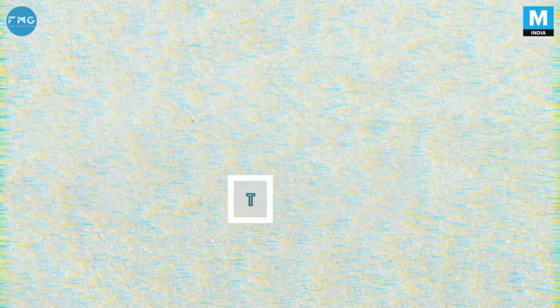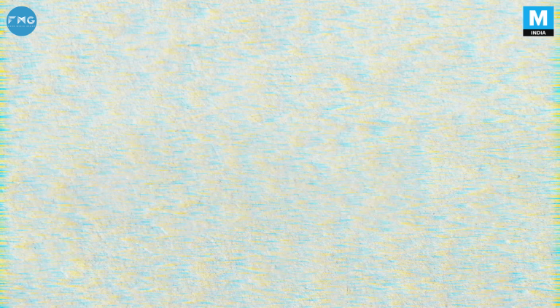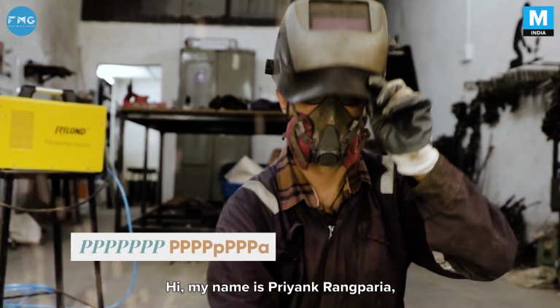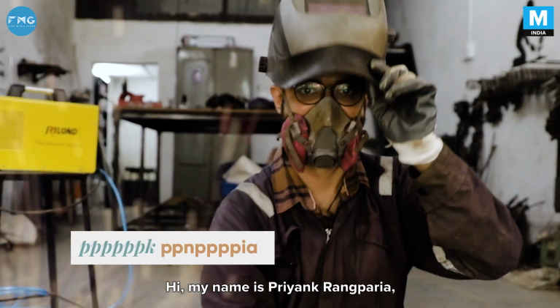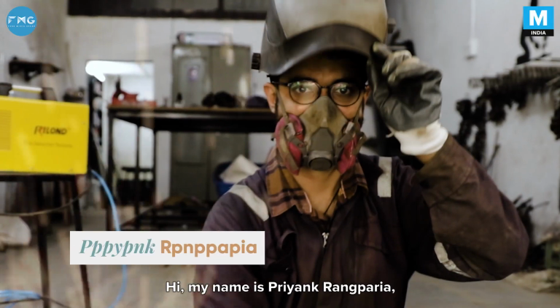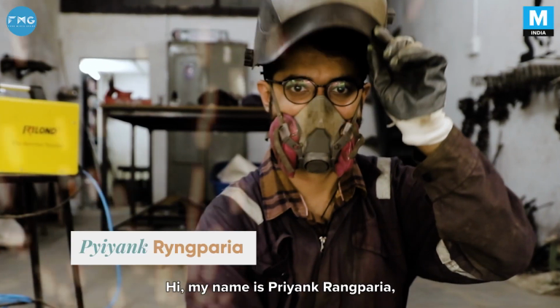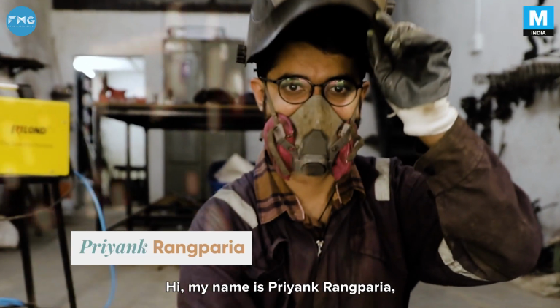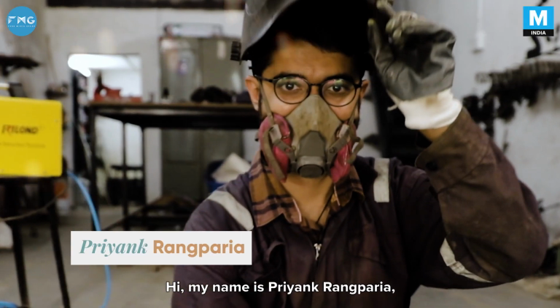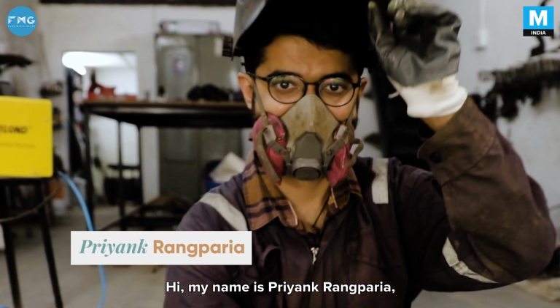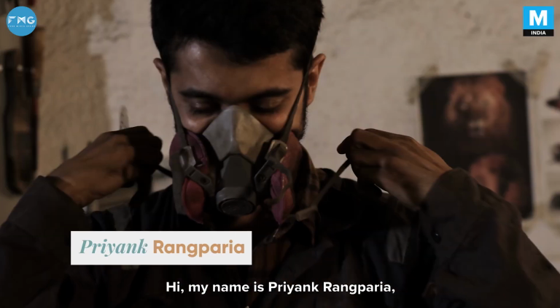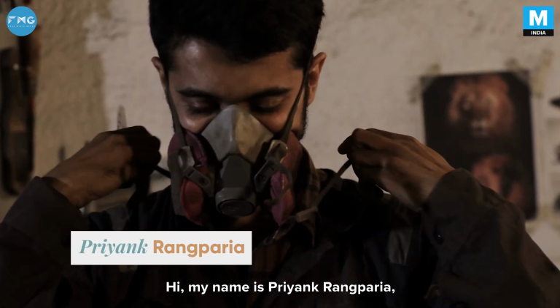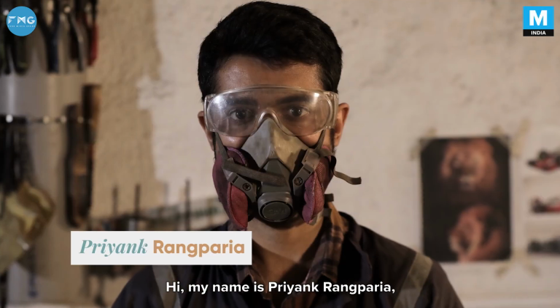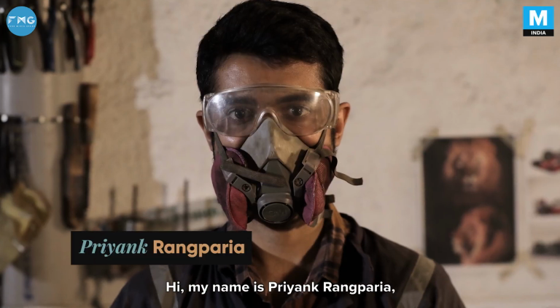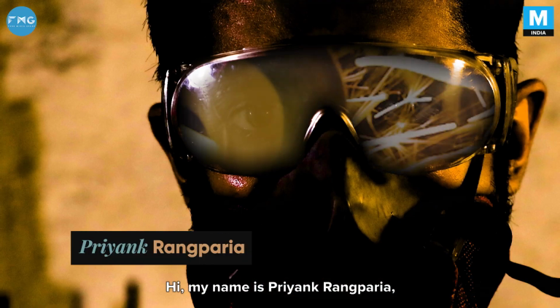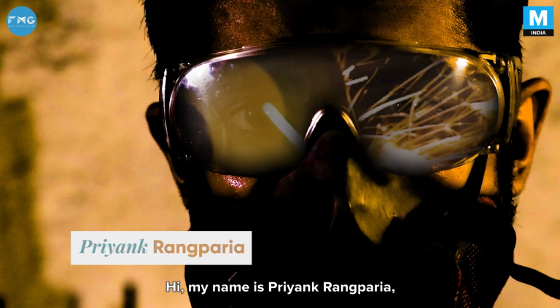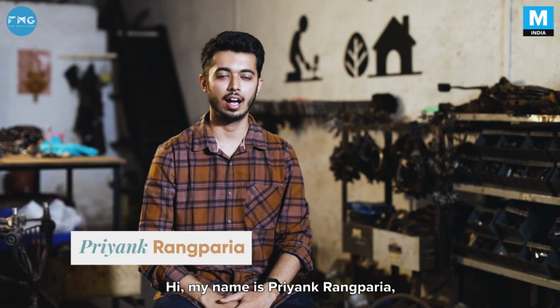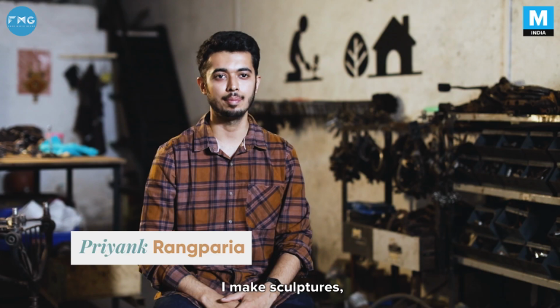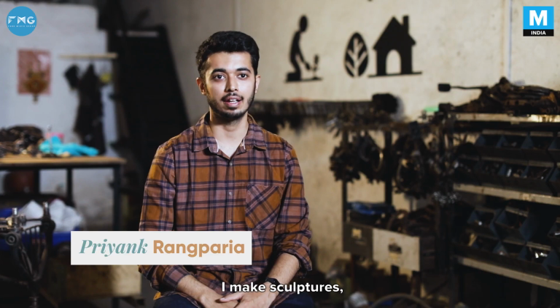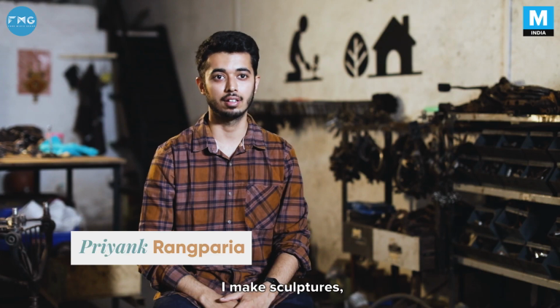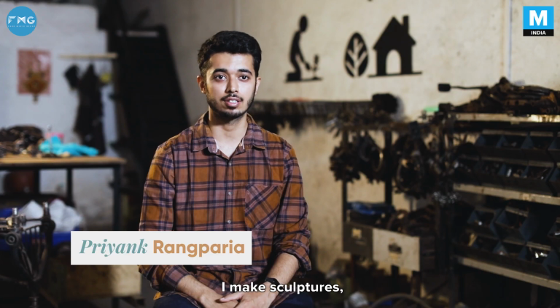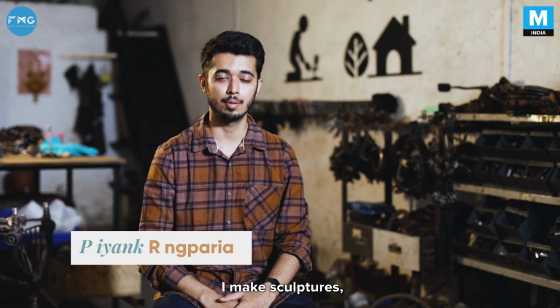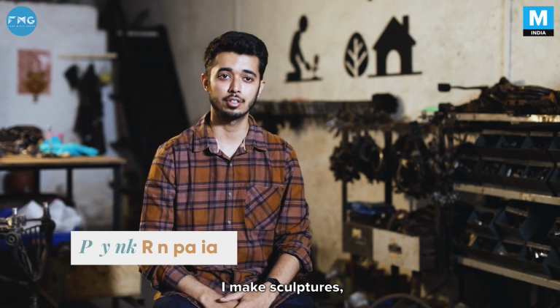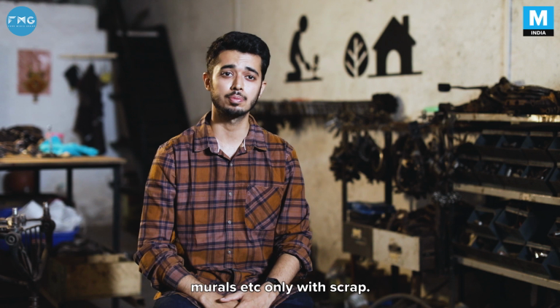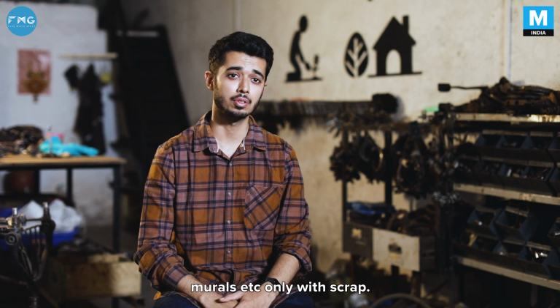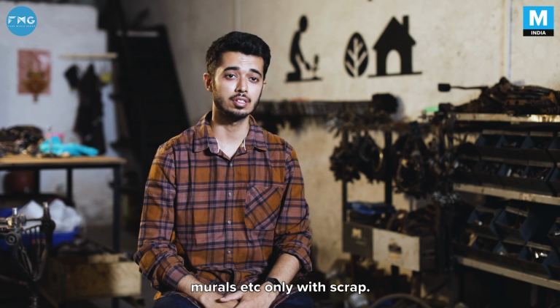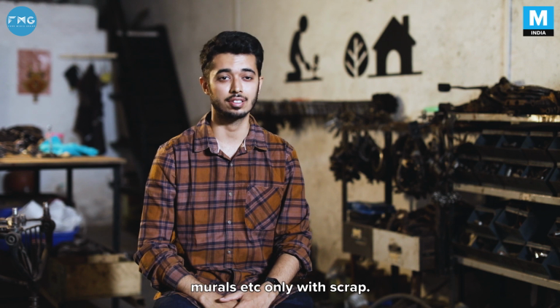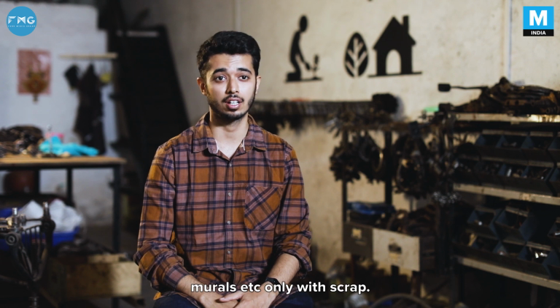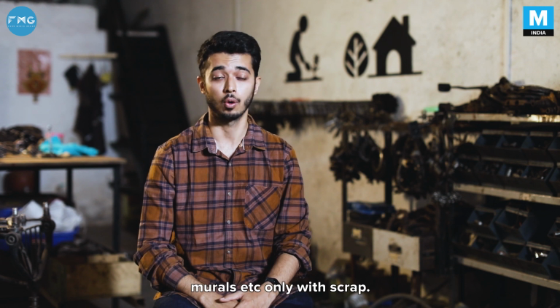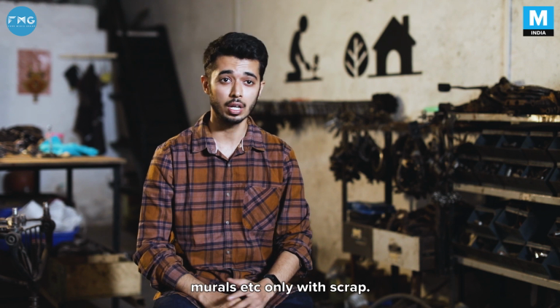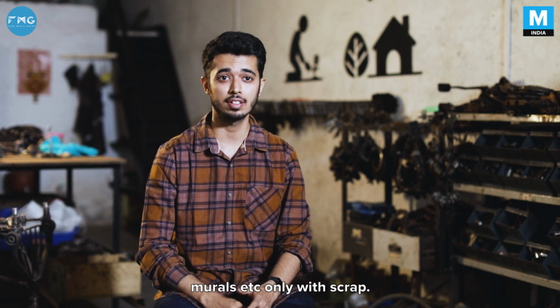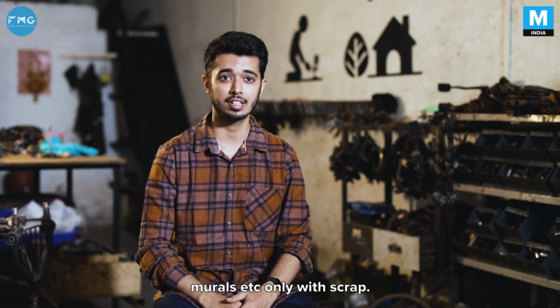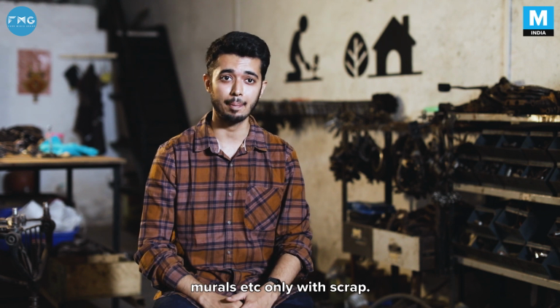Hi, my name is Priyank Nankwarya. I make sculptures, murals, etc., only with scrap.